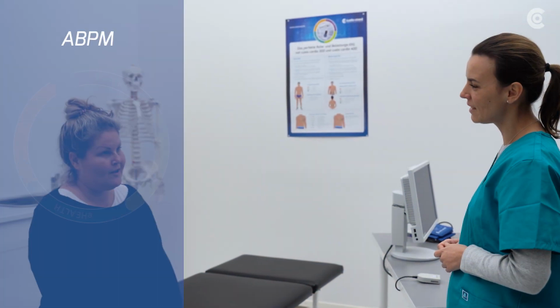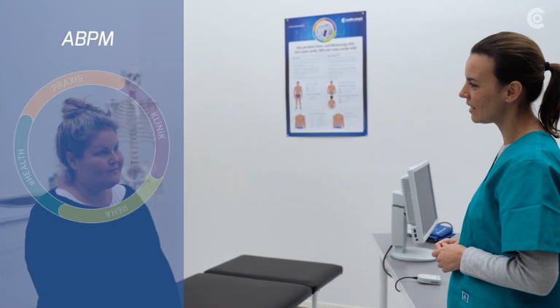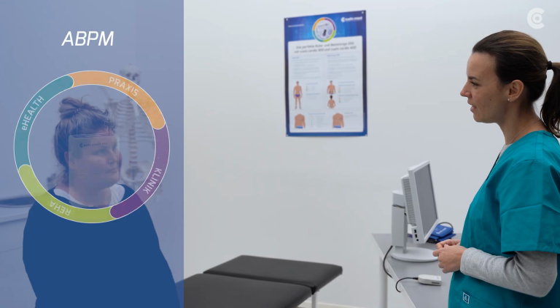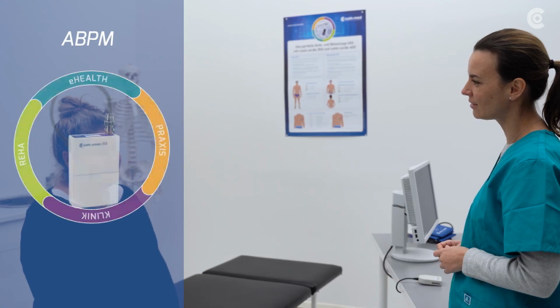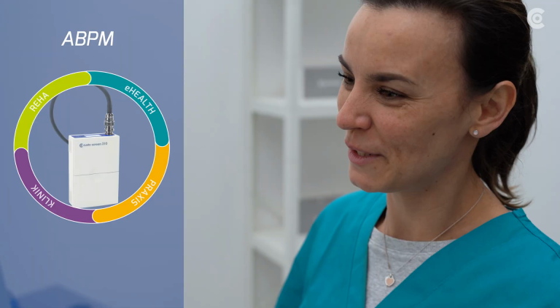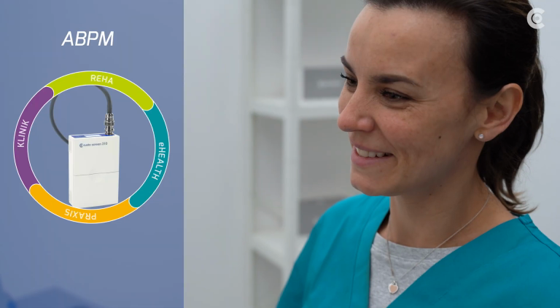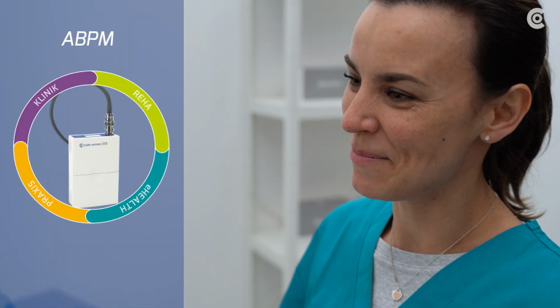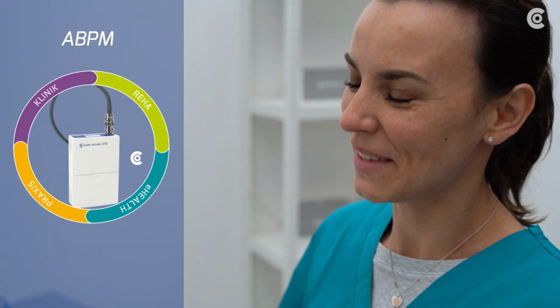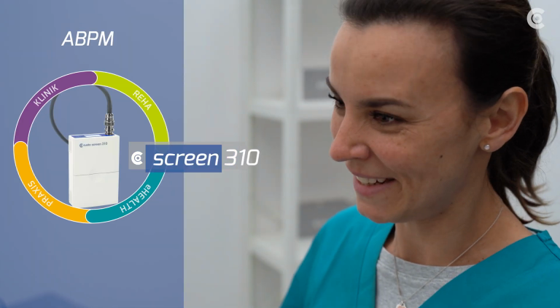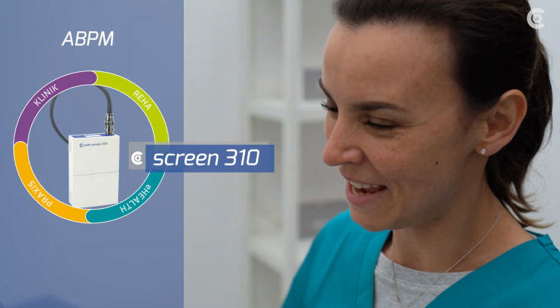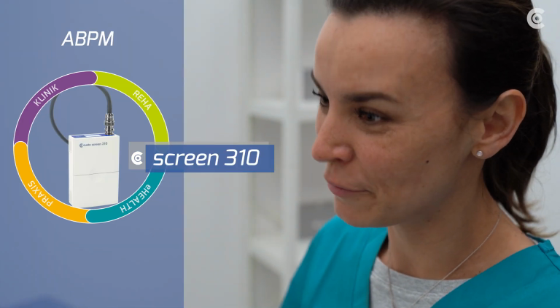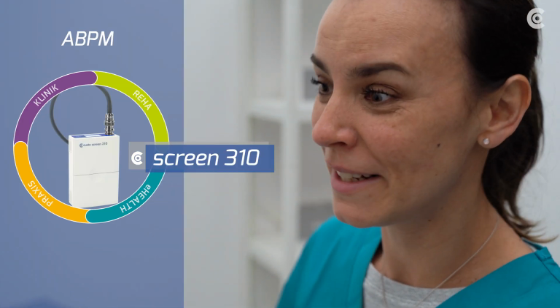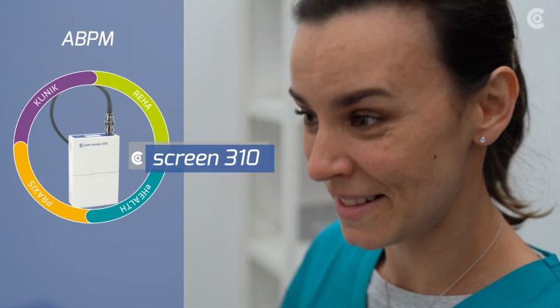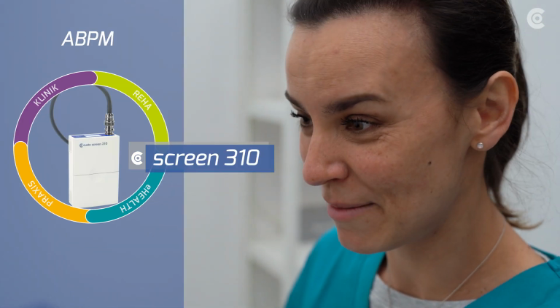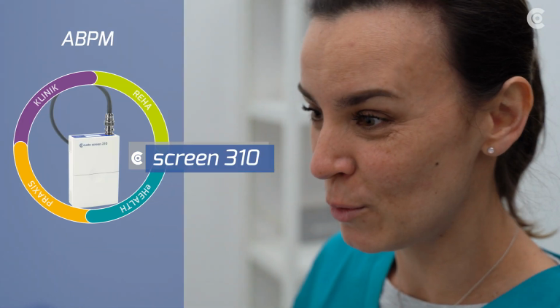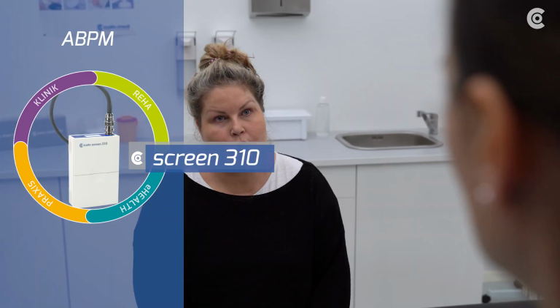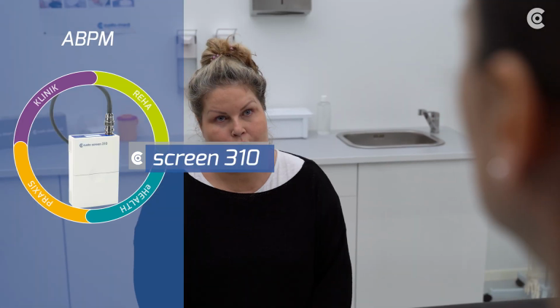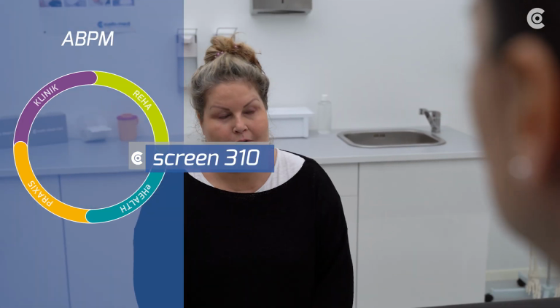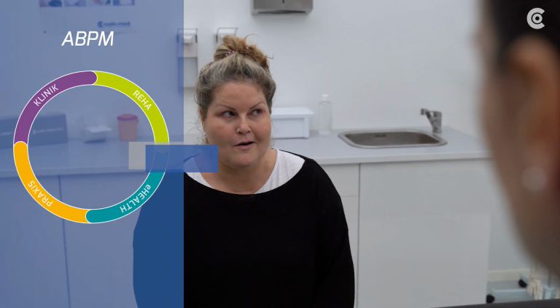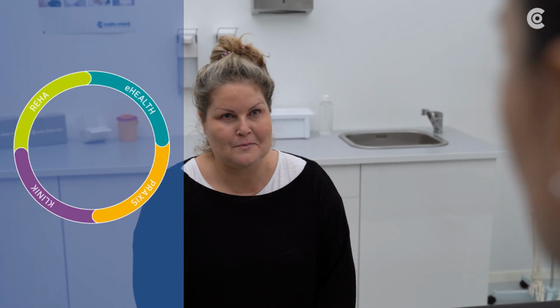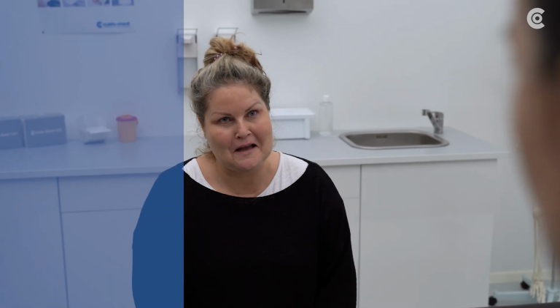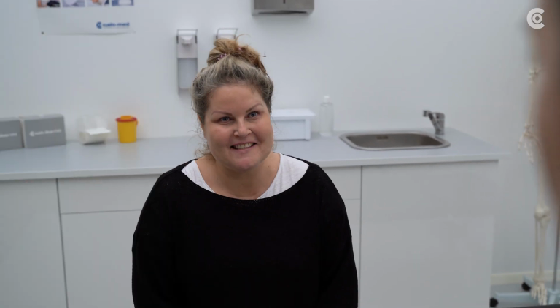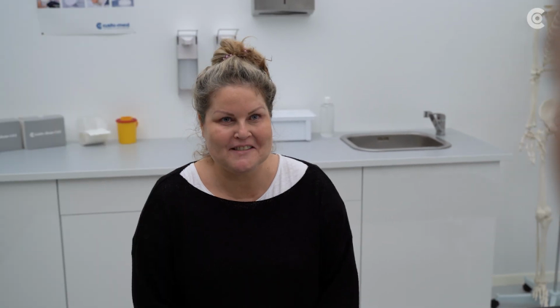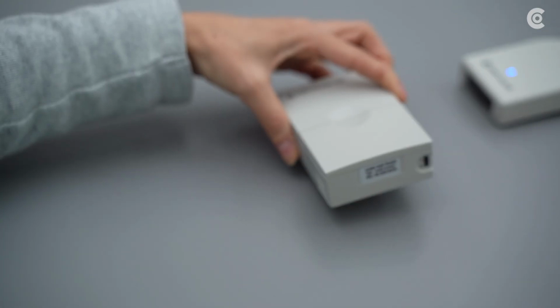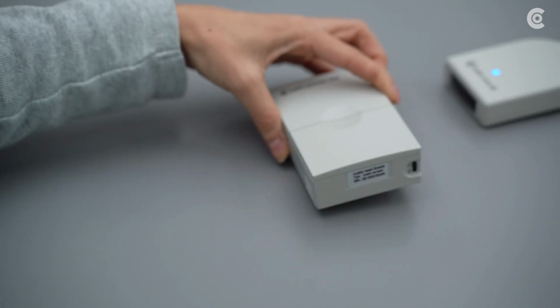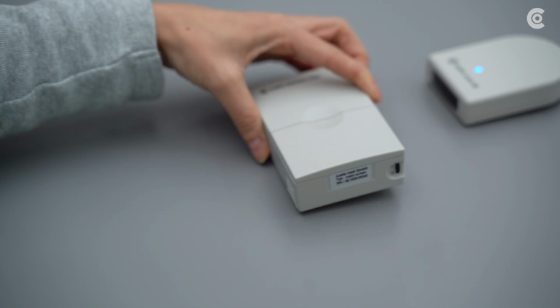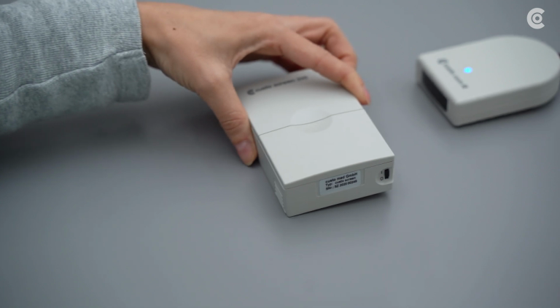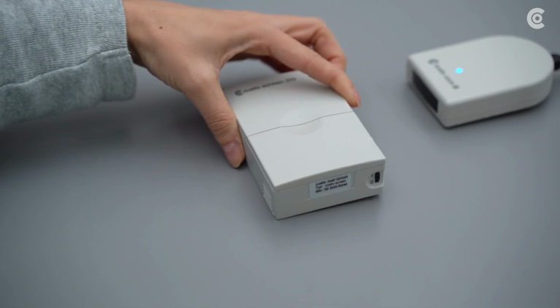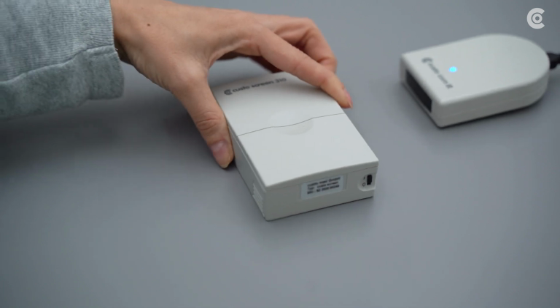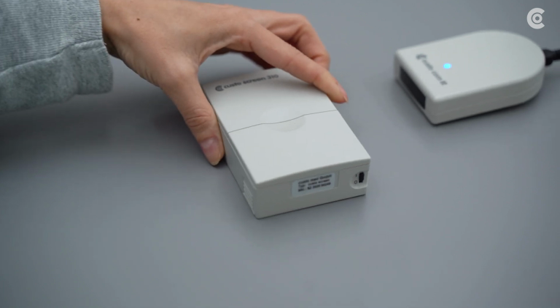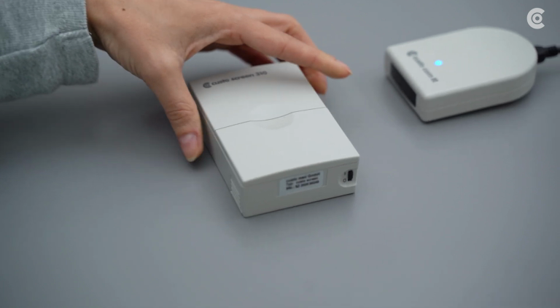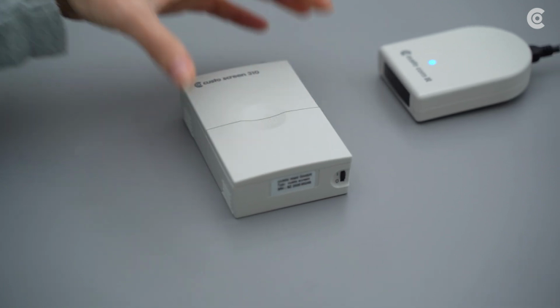In the following video, I will explain to you how to handle the ABPM Recordo CustoScreen 310.